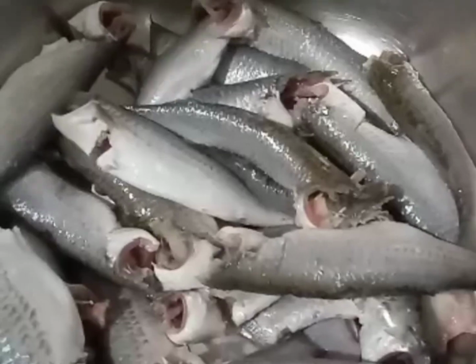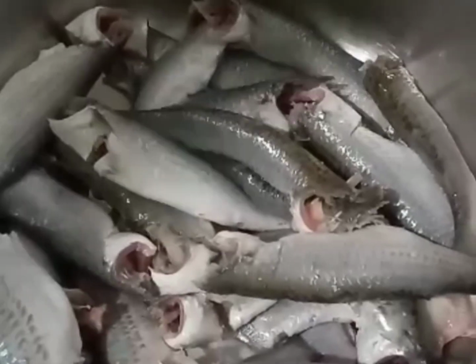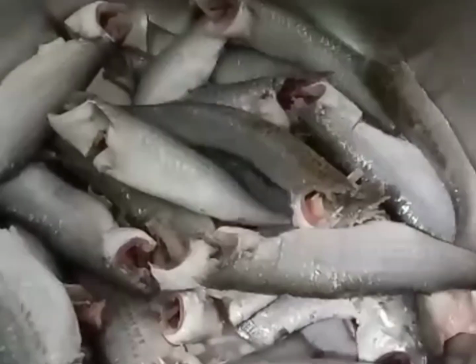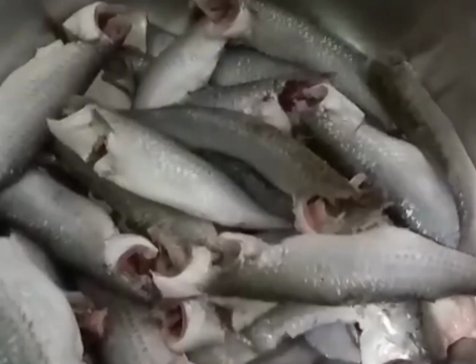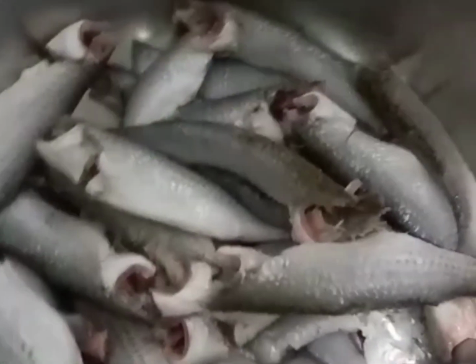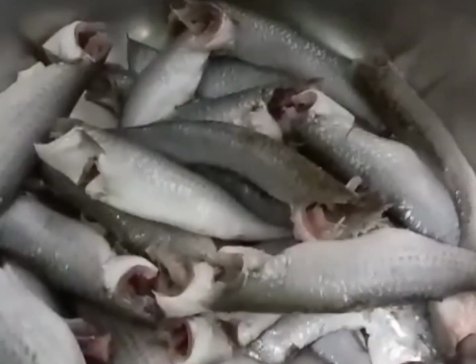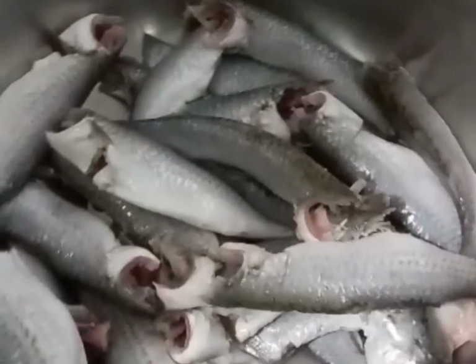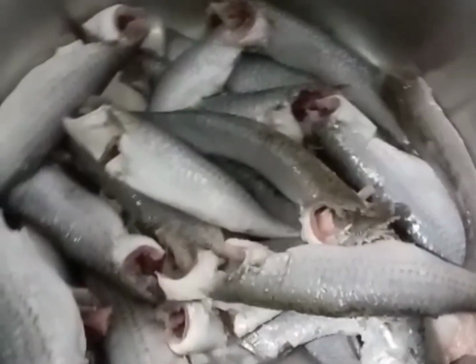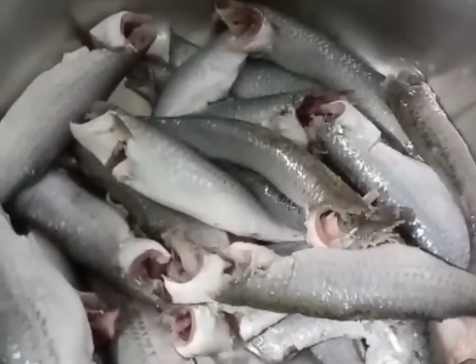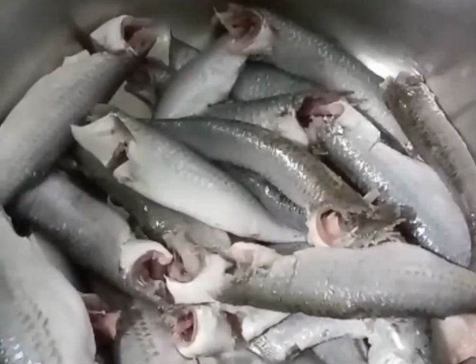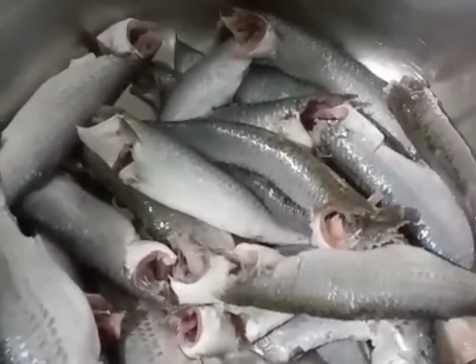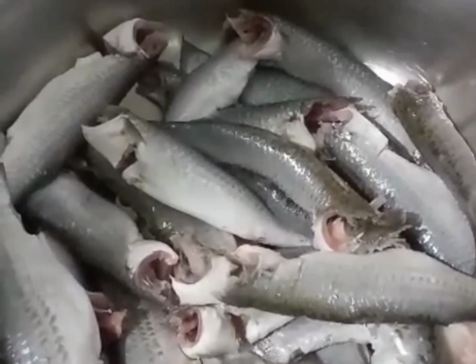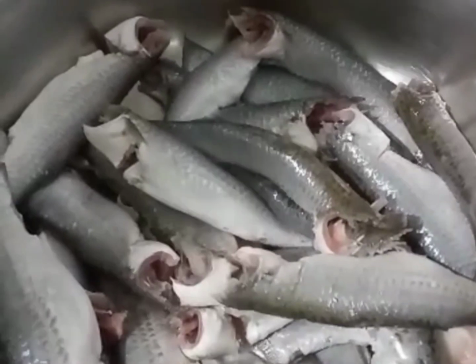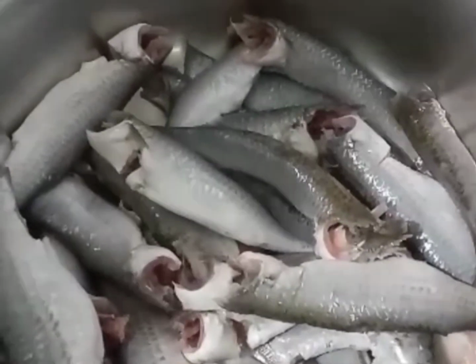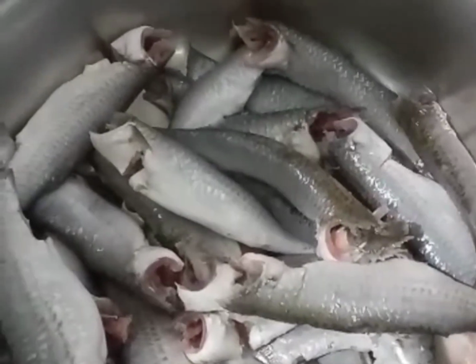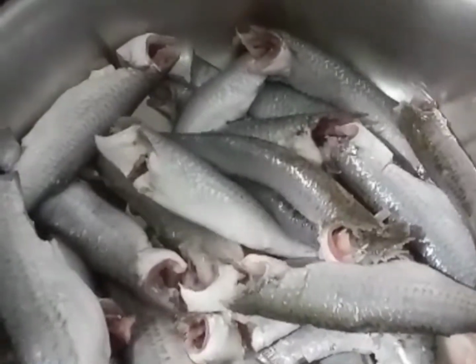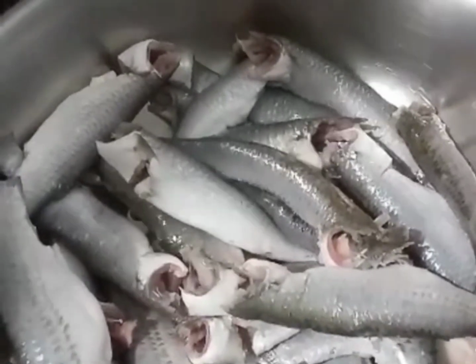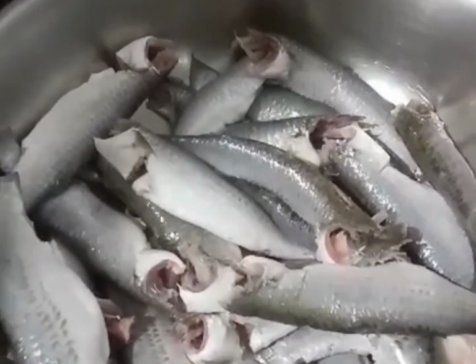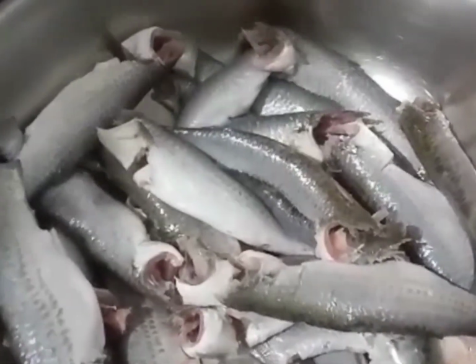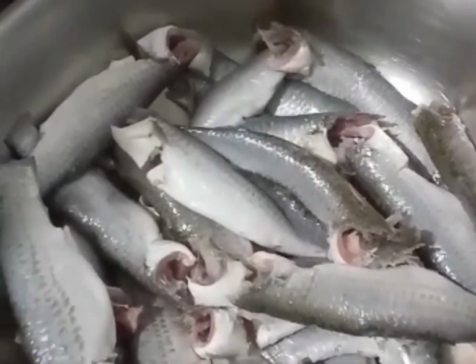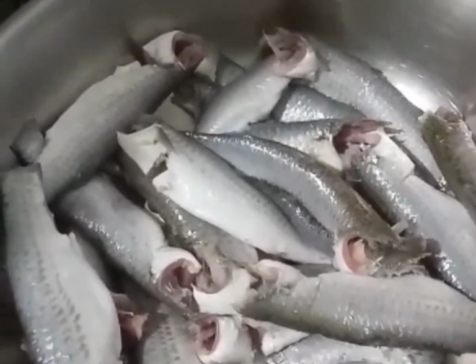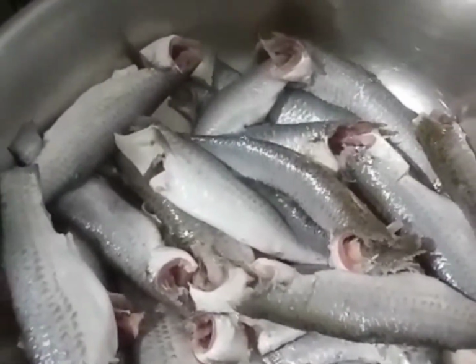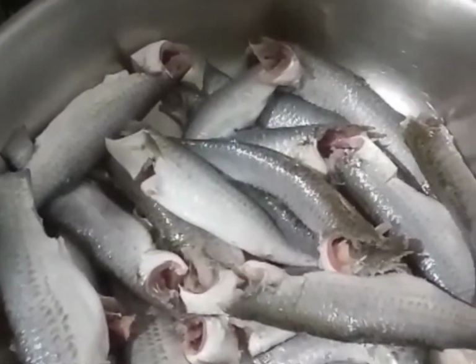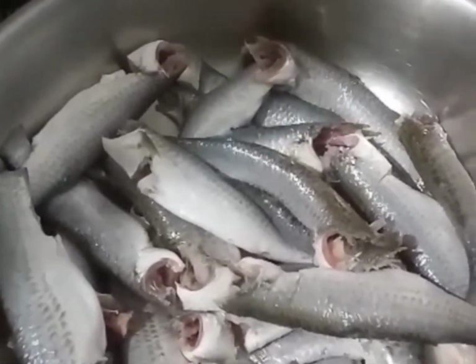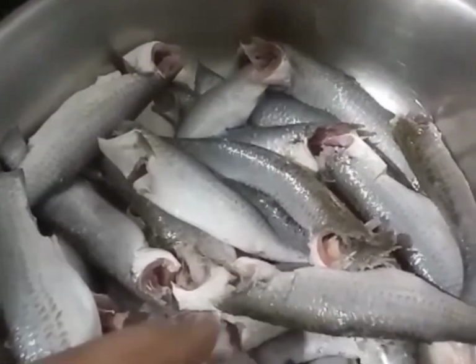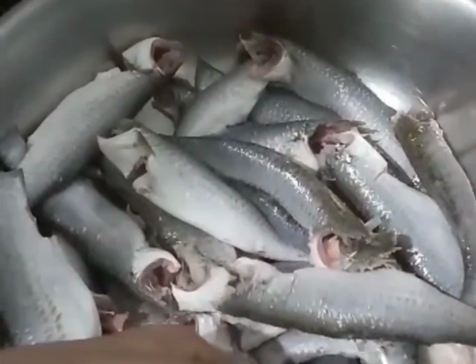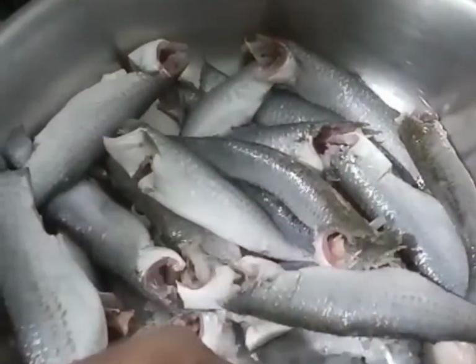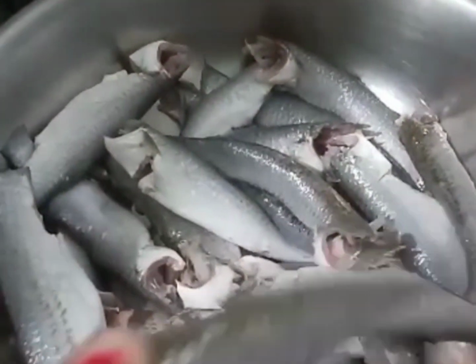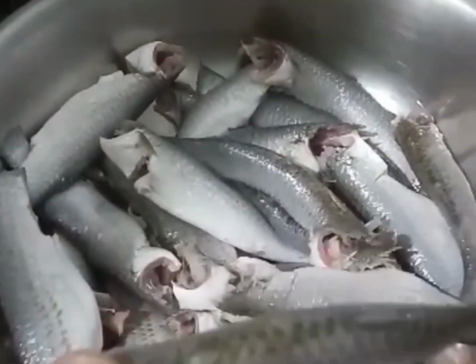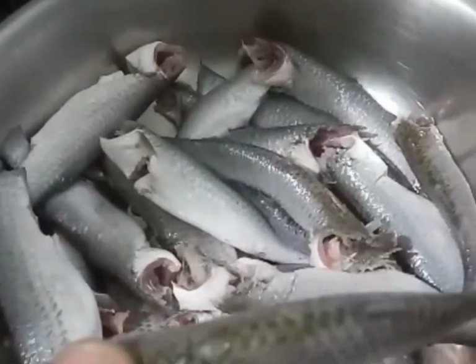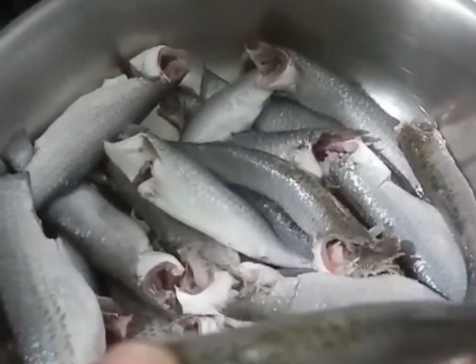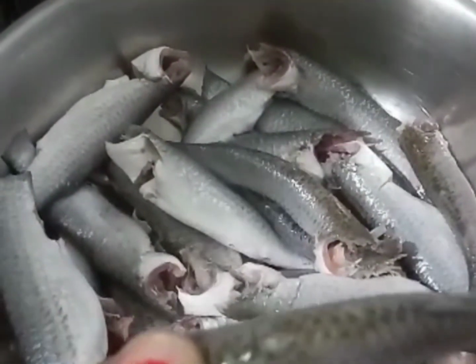I hope you will be good. Today's recipe is fish.